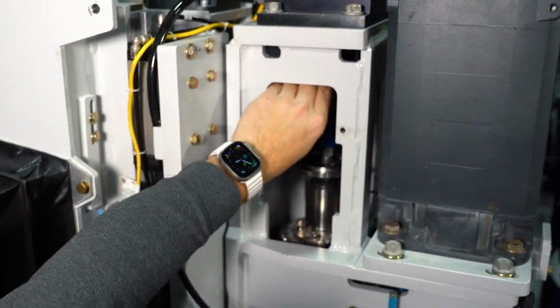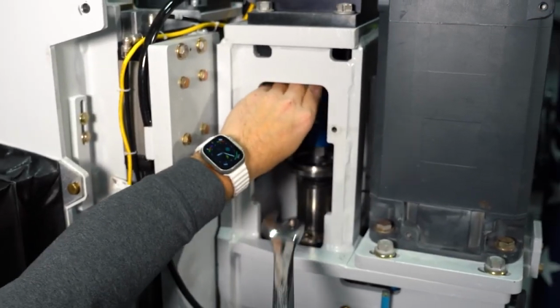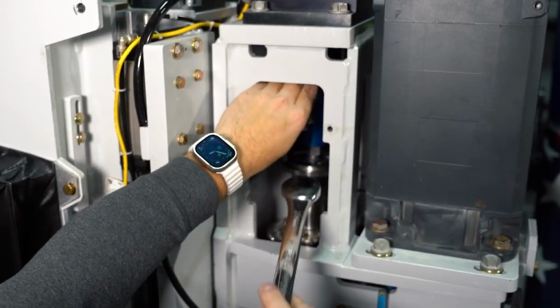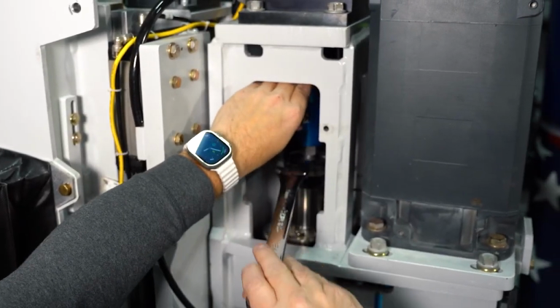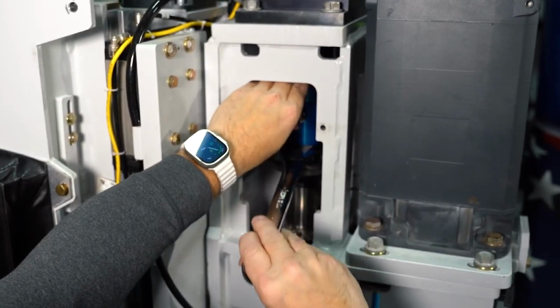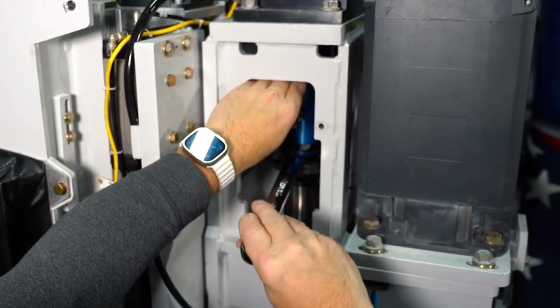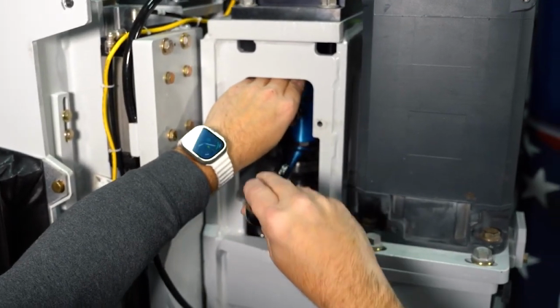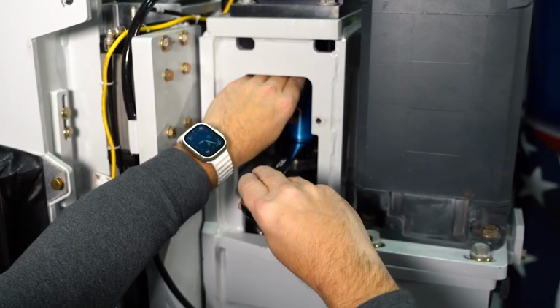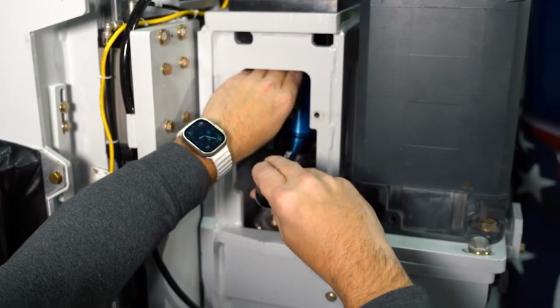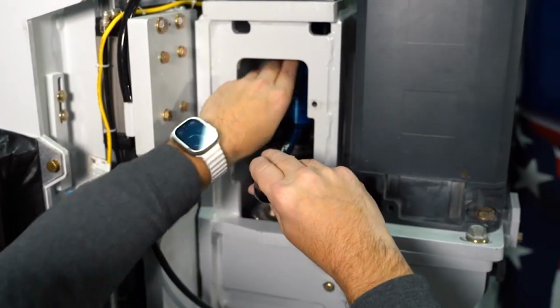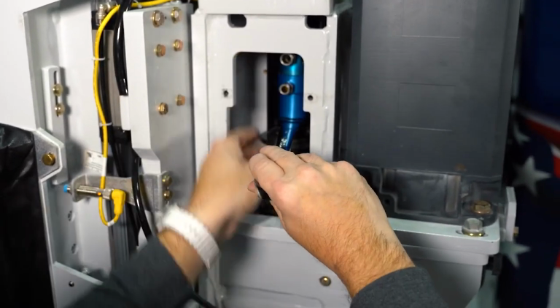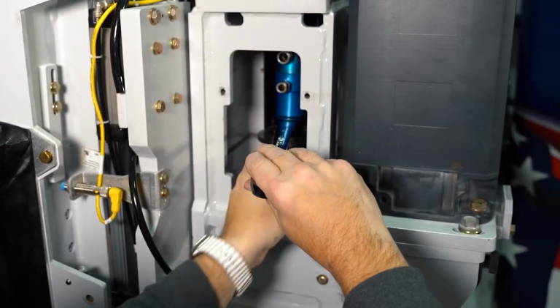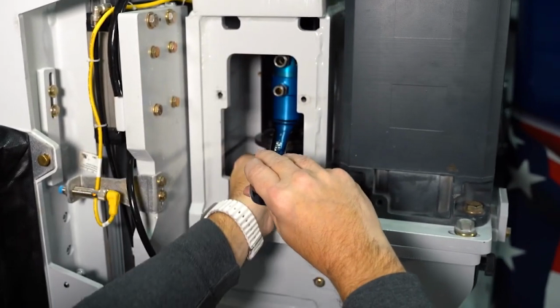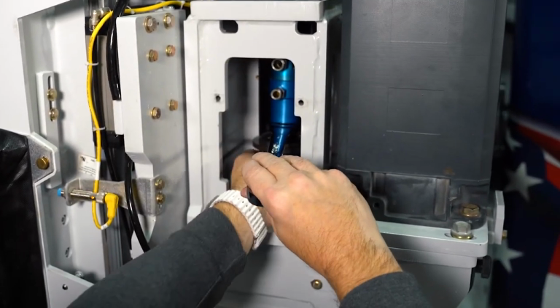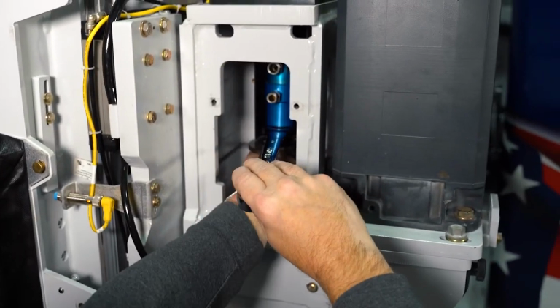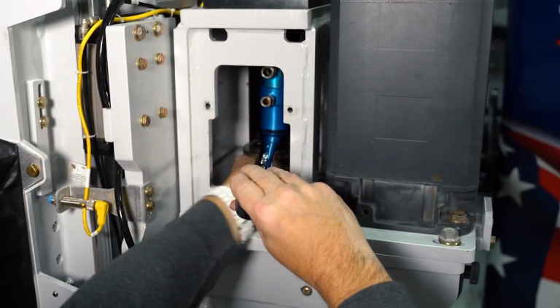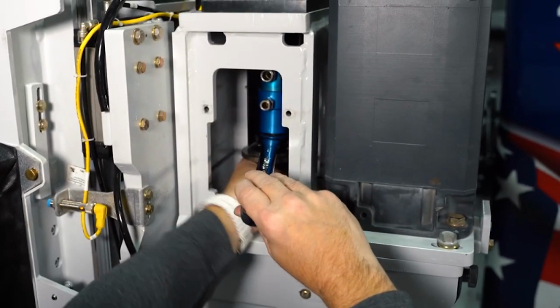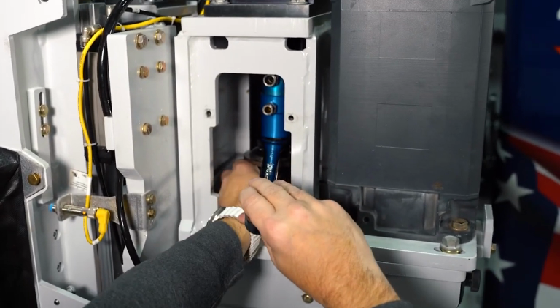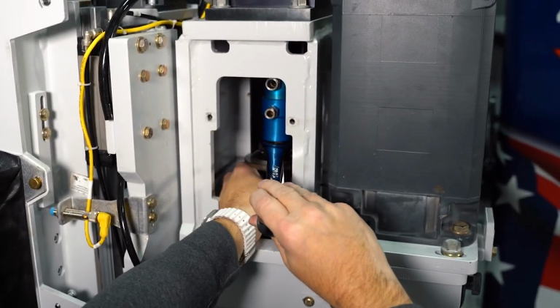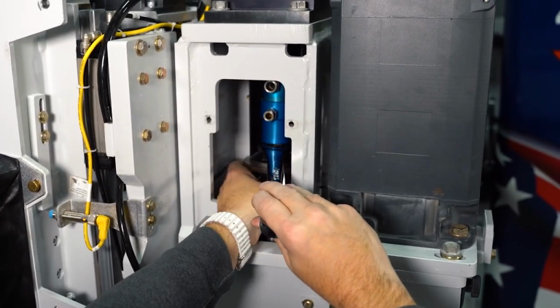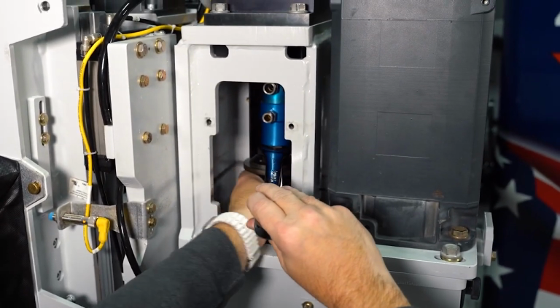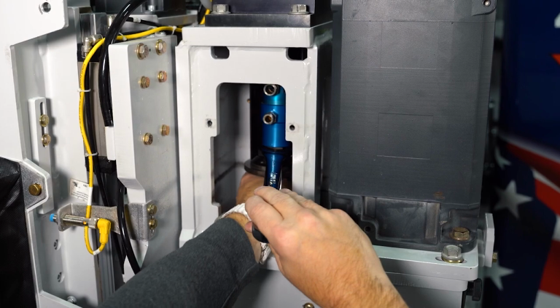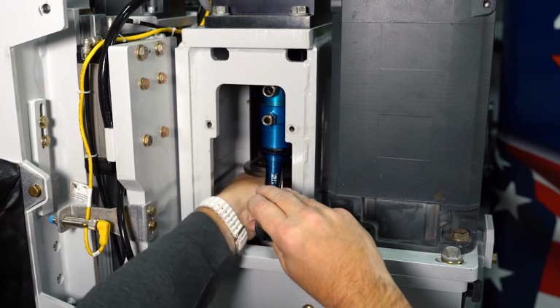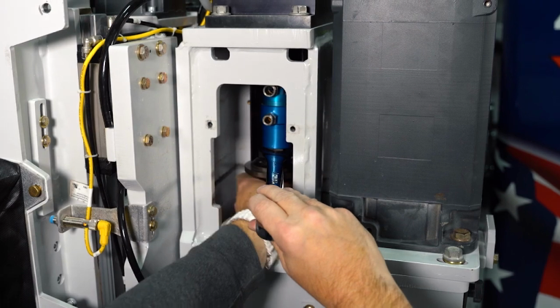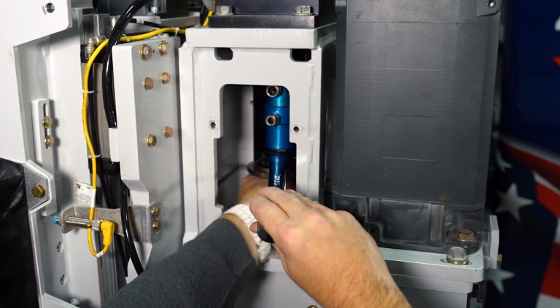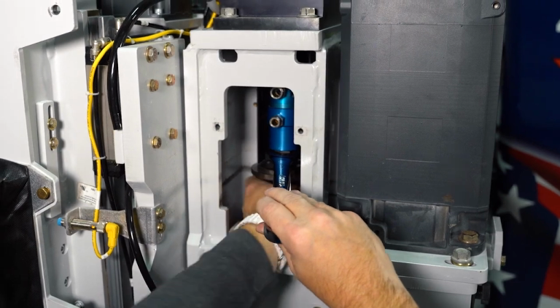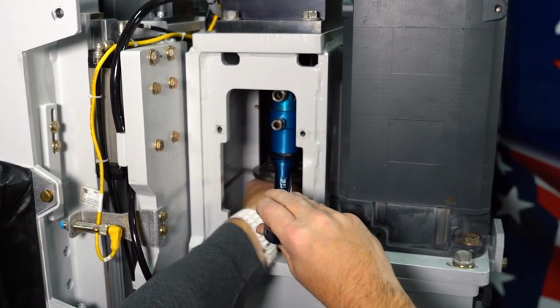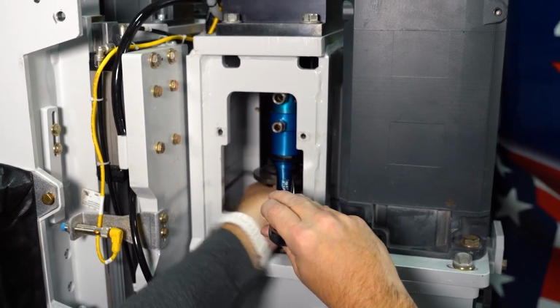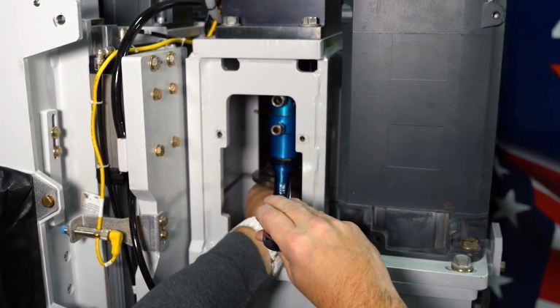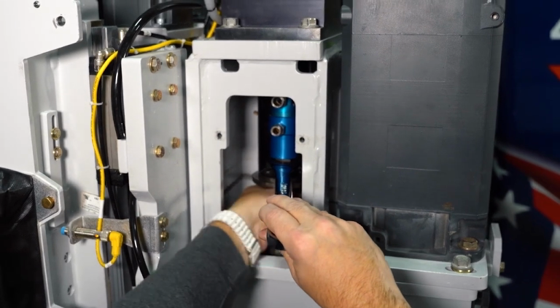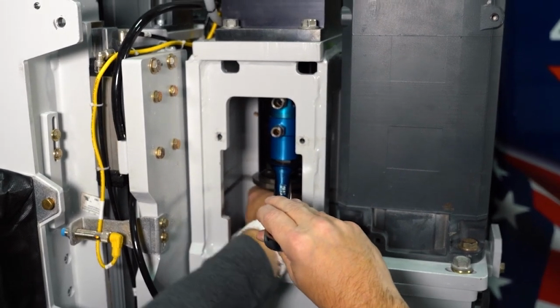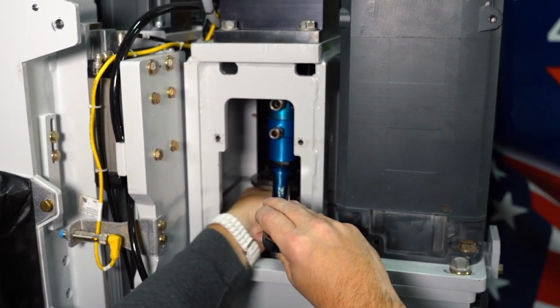Just reverse the order — put your wrench back on and turn the spindle clockwise.